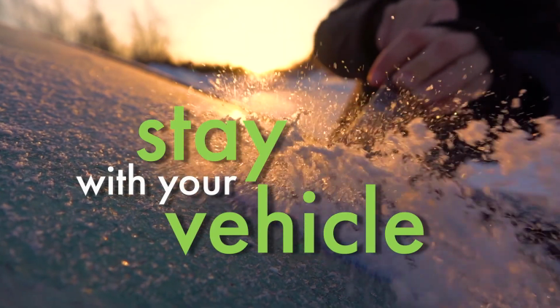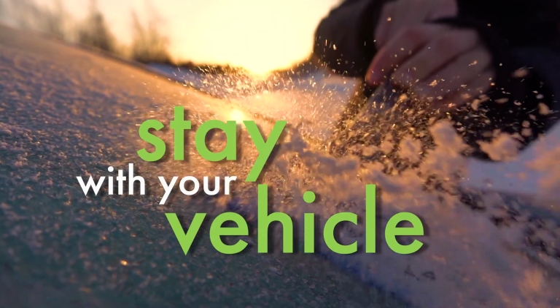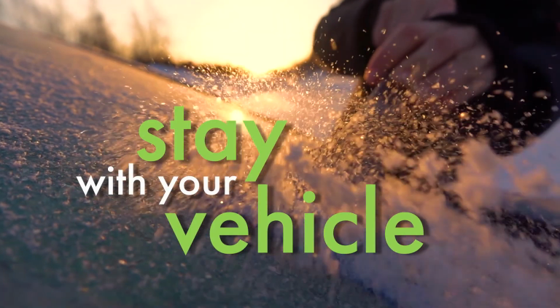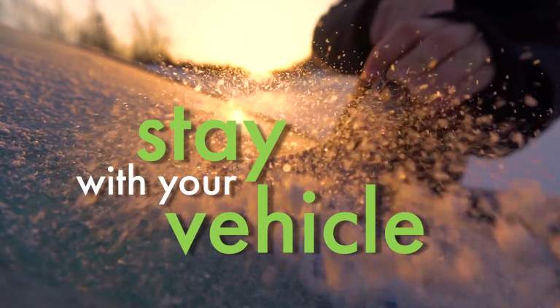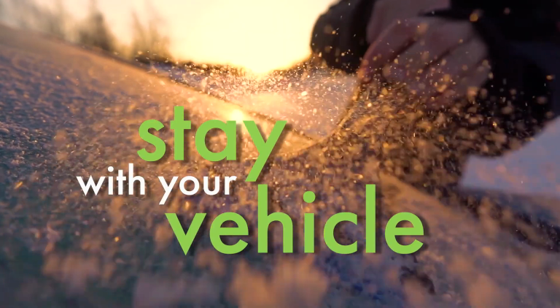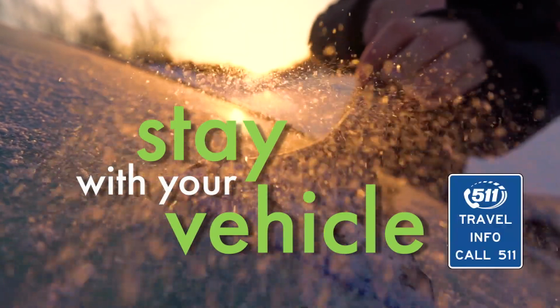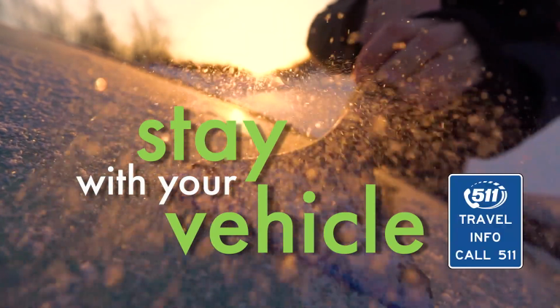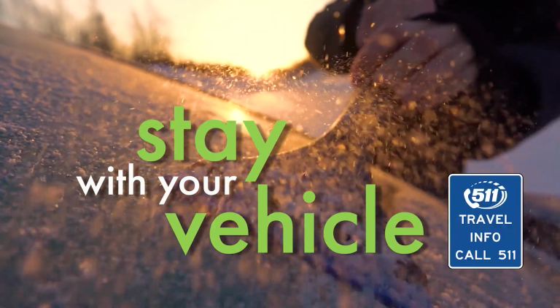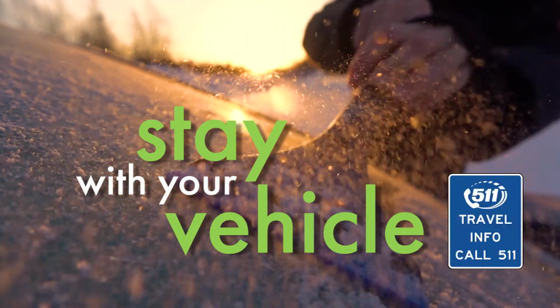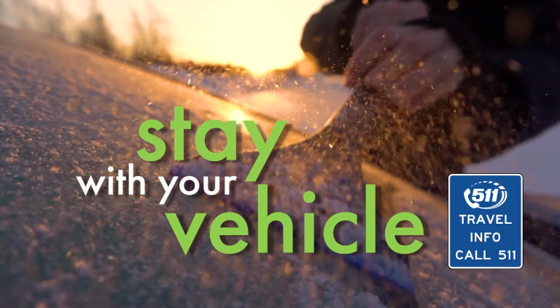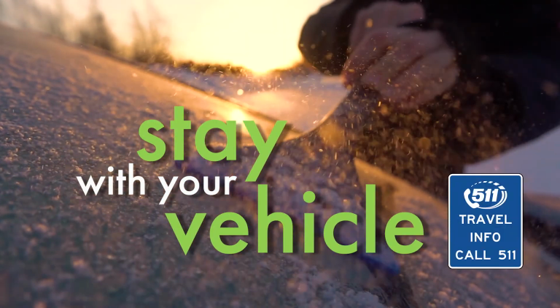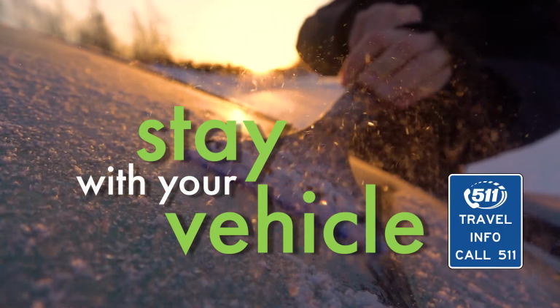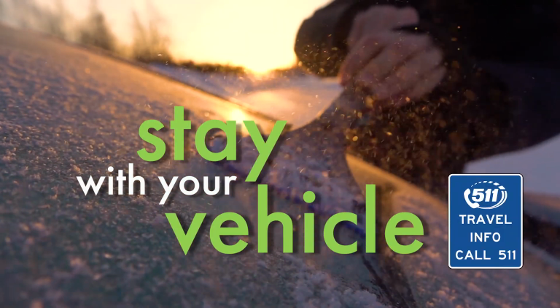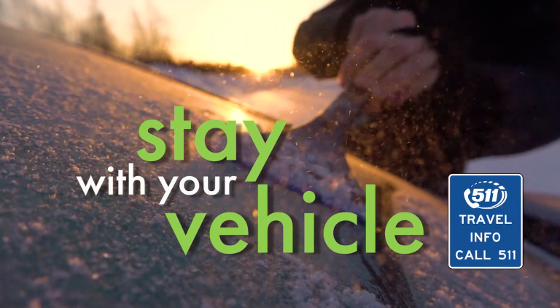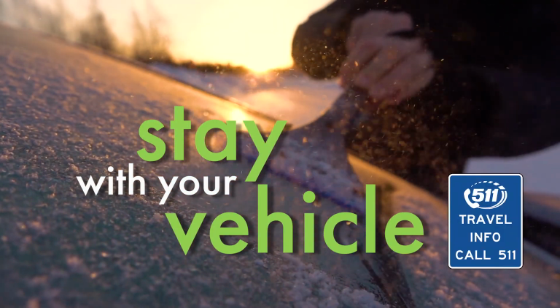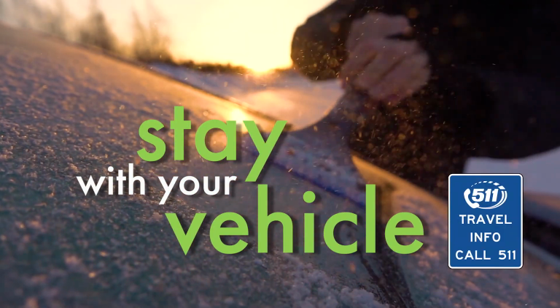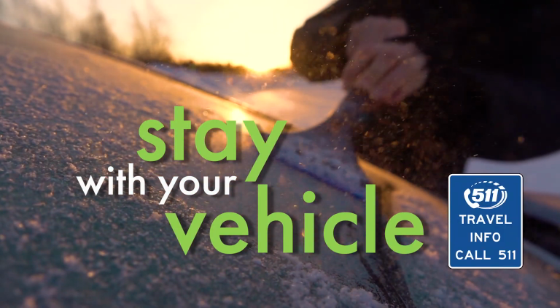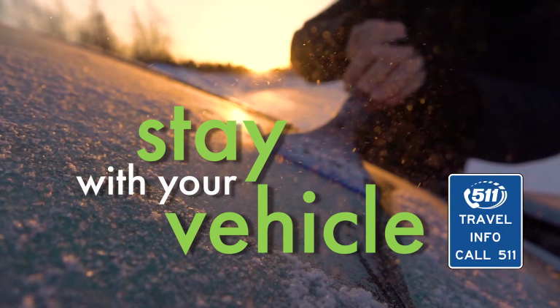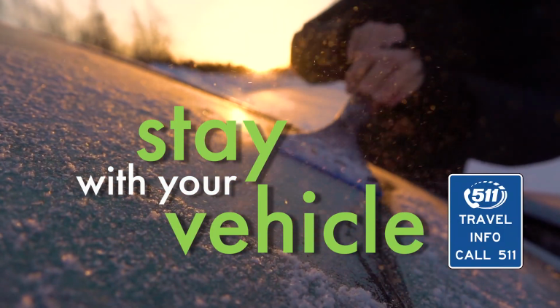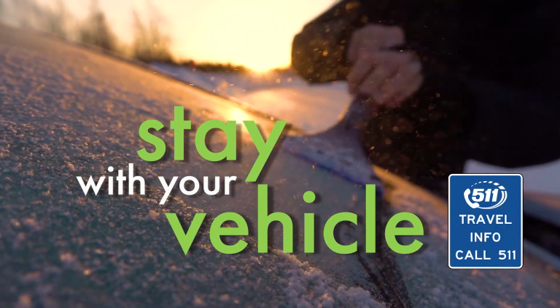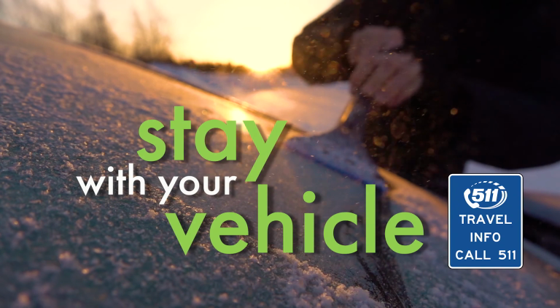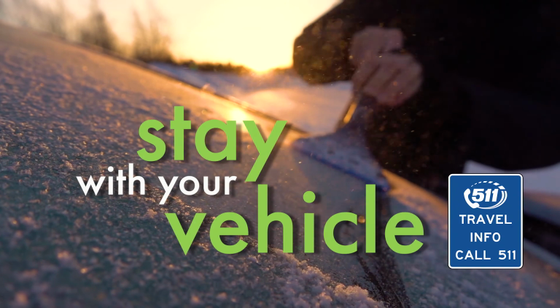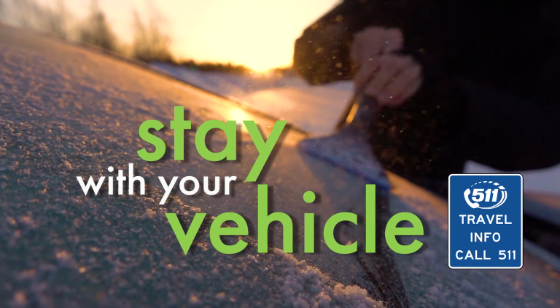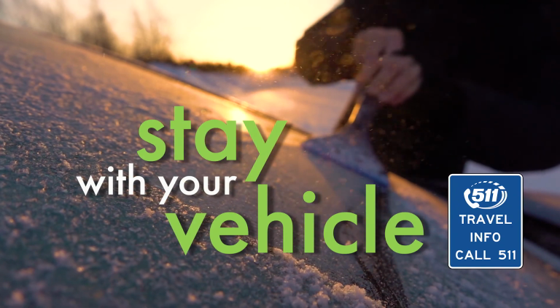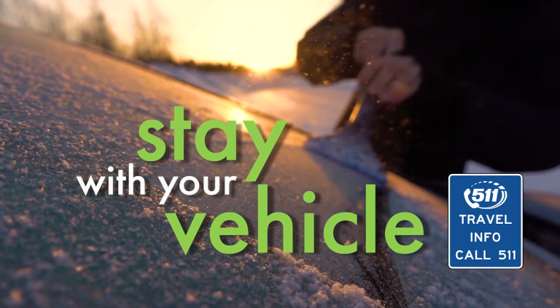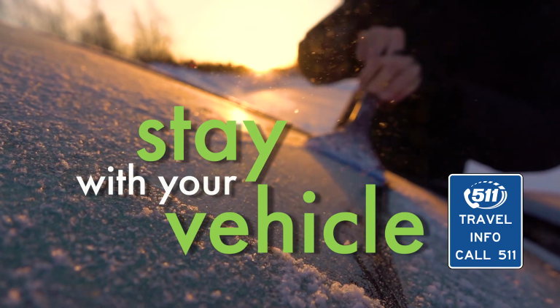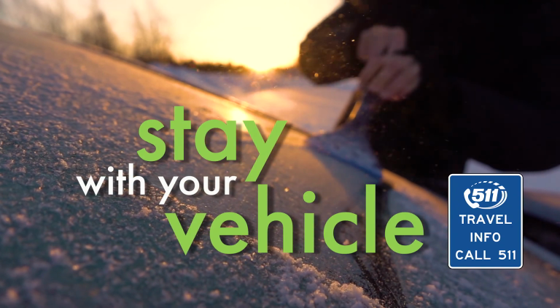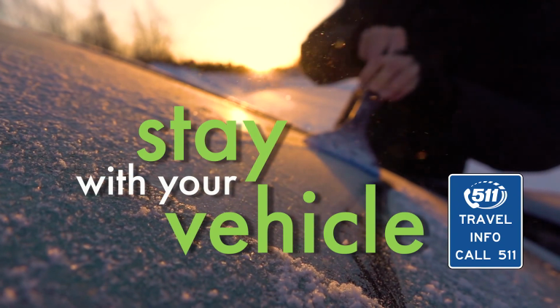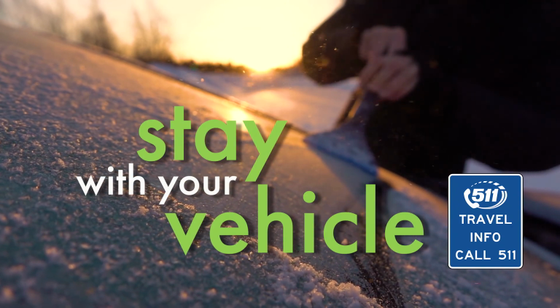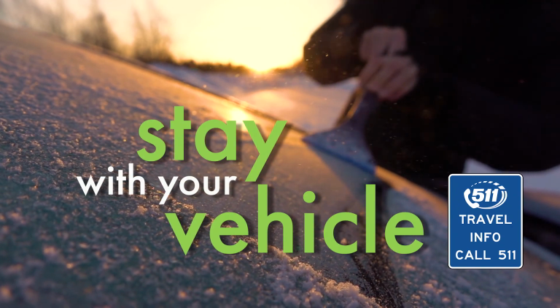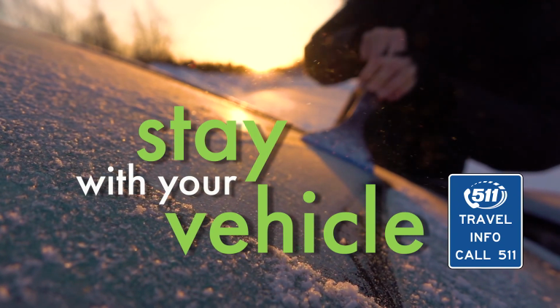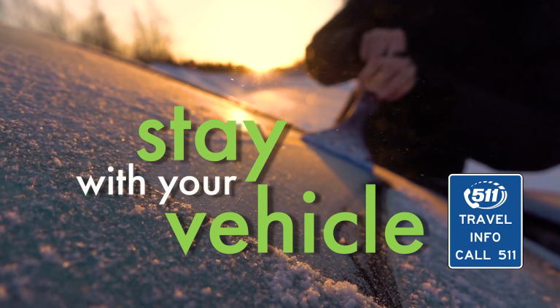Above all, stay with your vehicle. Help will get to you.